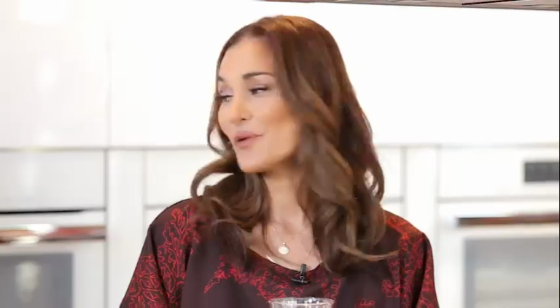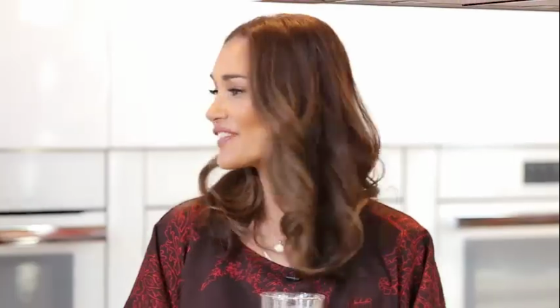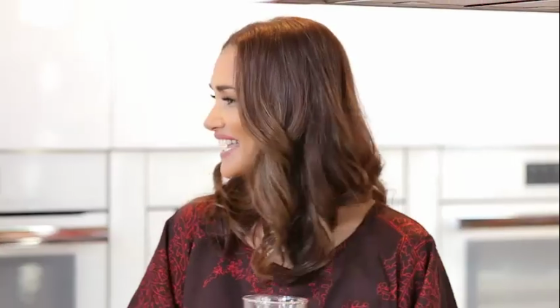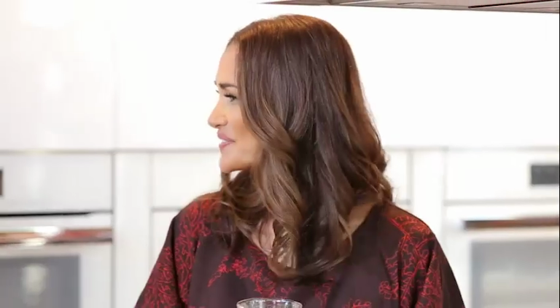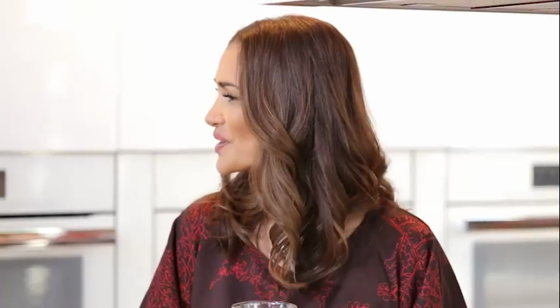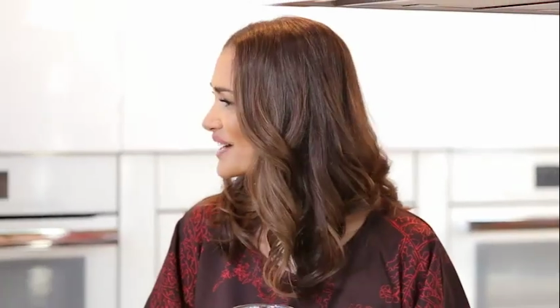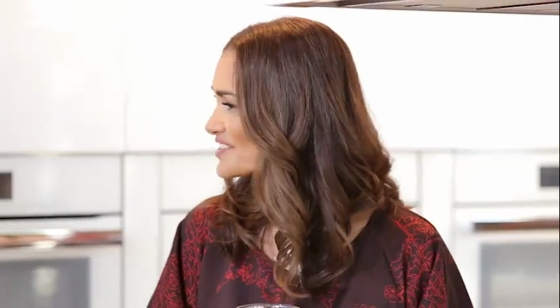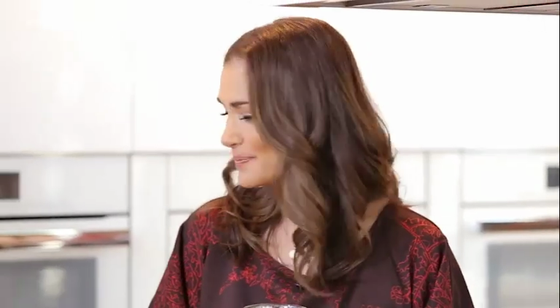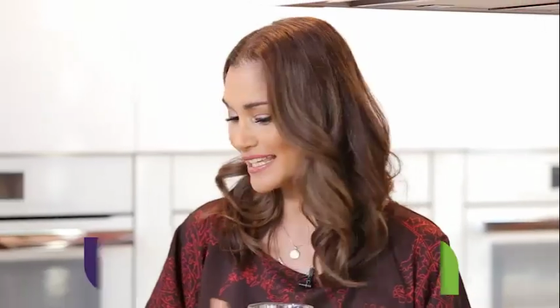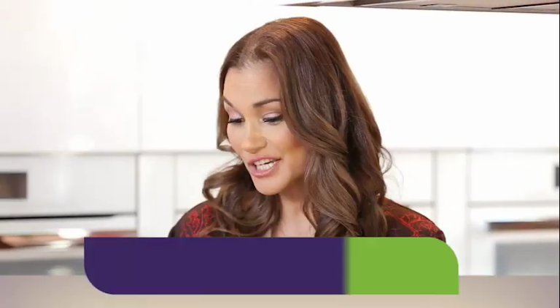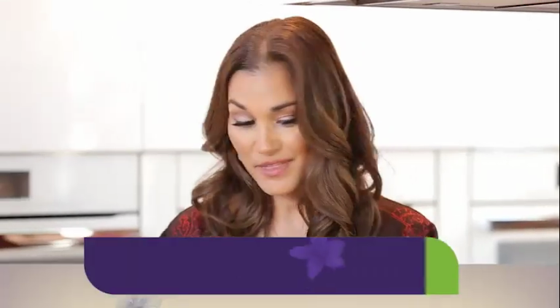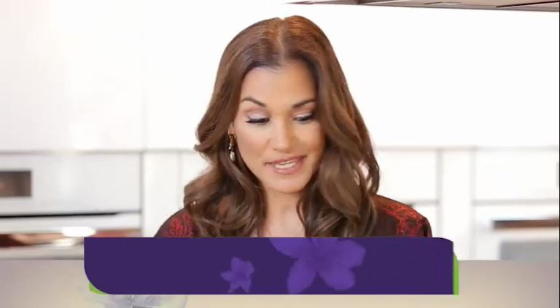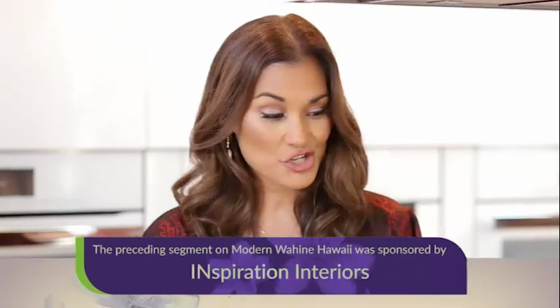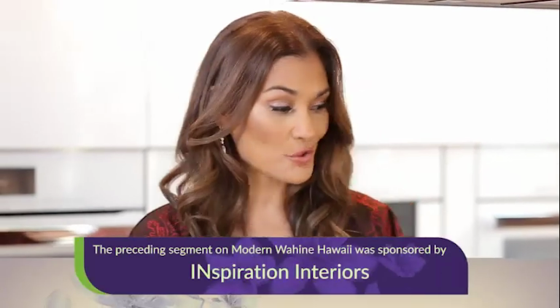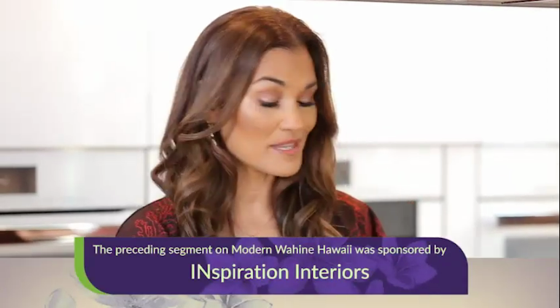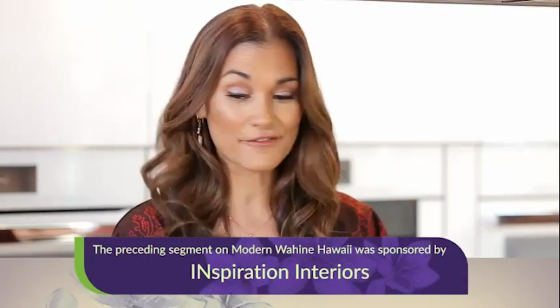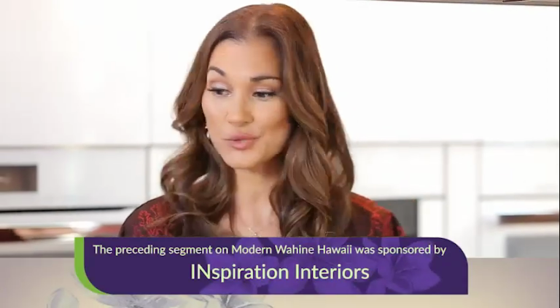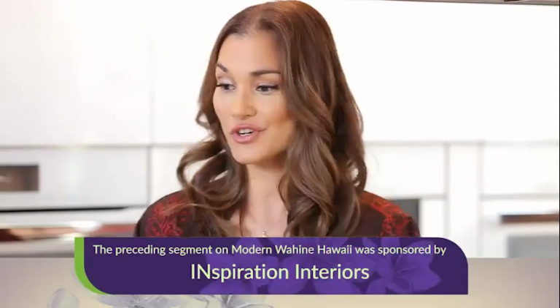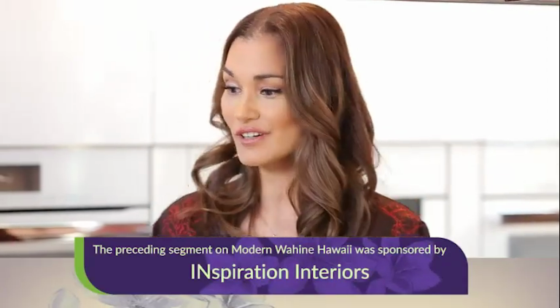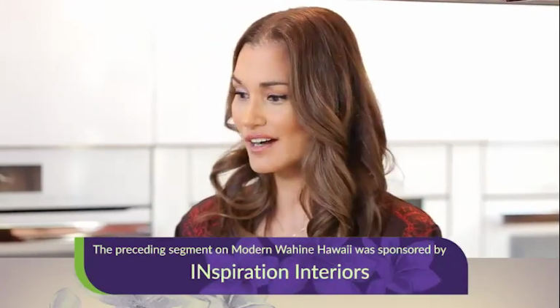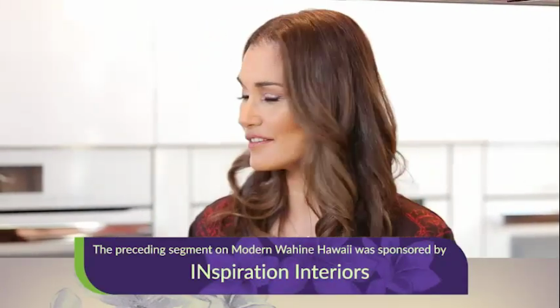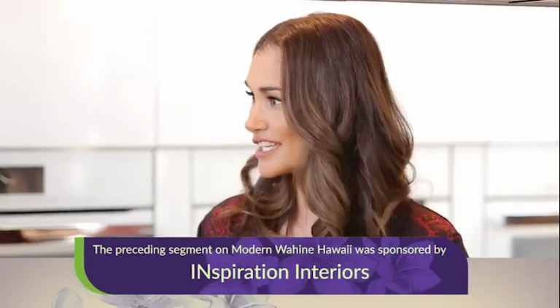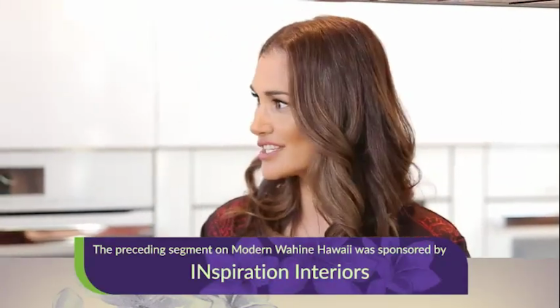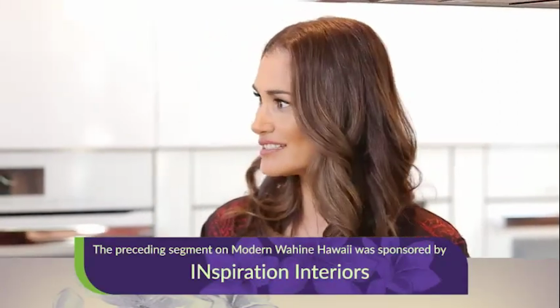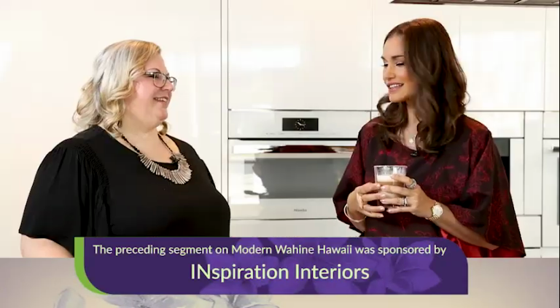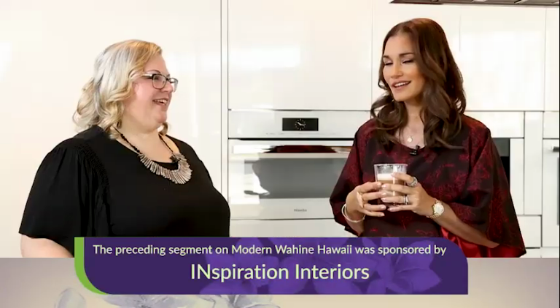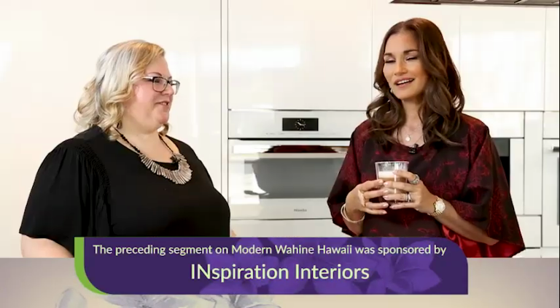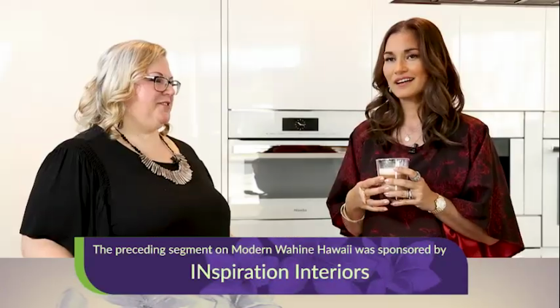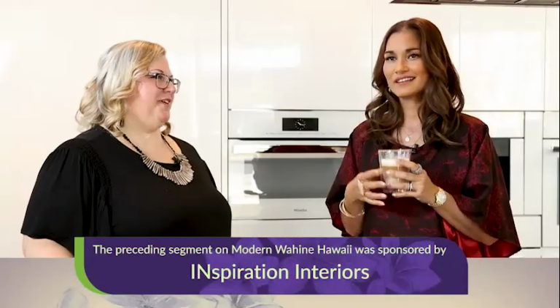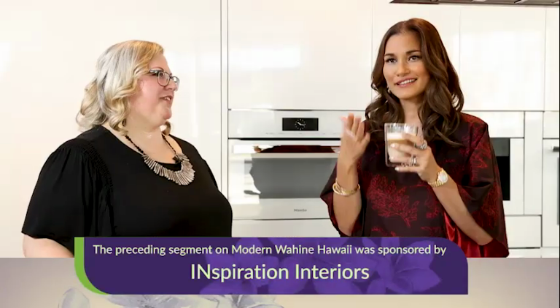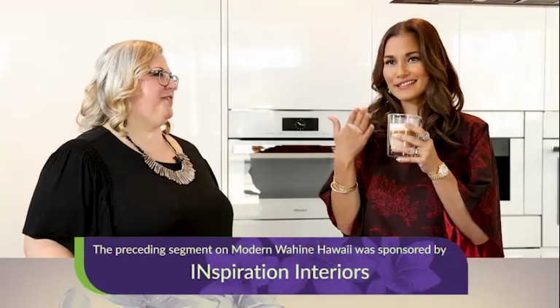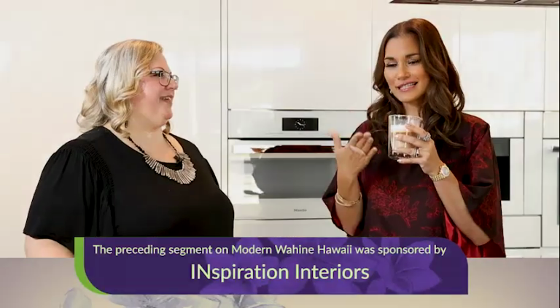Thank you so much for being here with me and showing me the future of kitchens. Thank you so much for coming. Amazing.